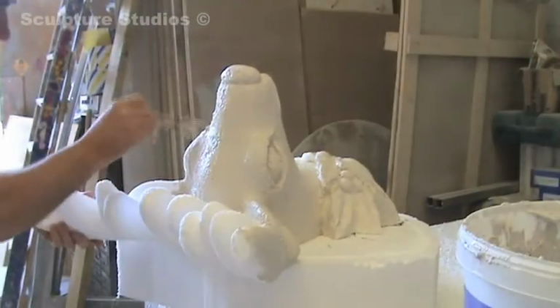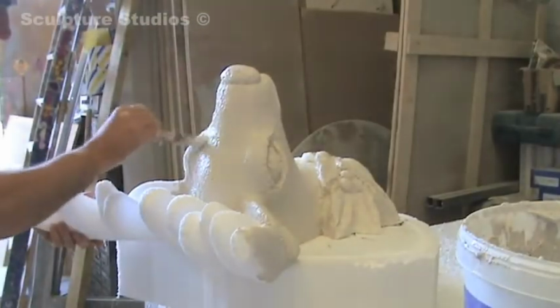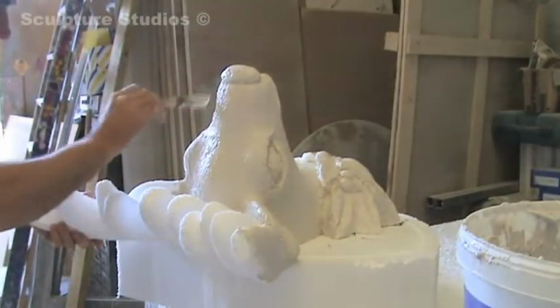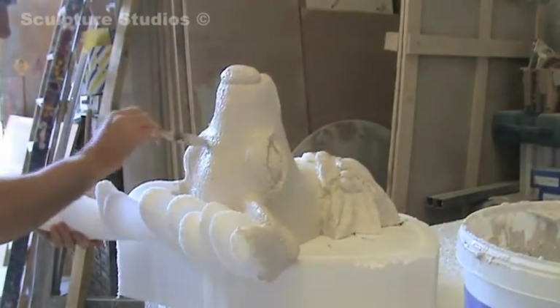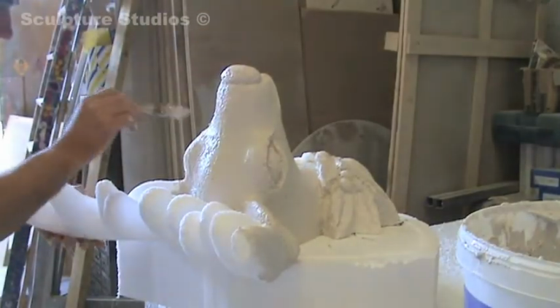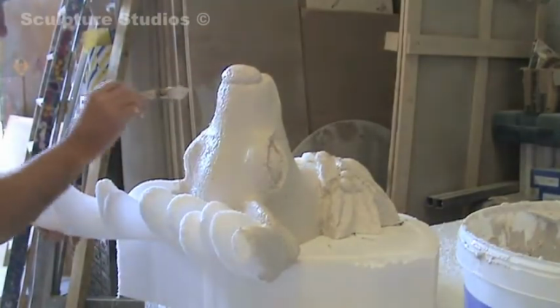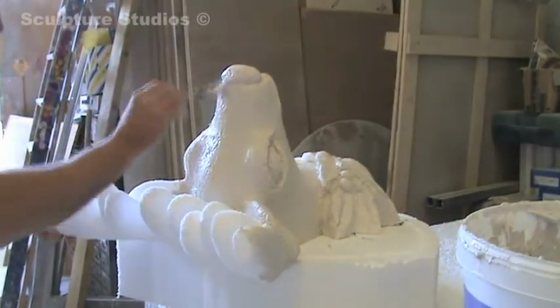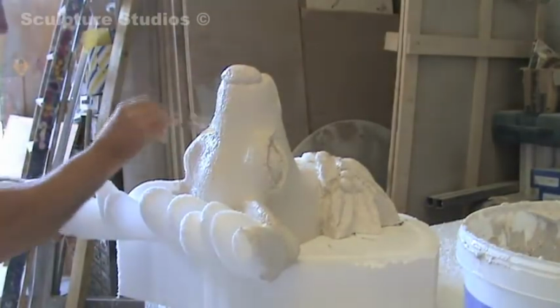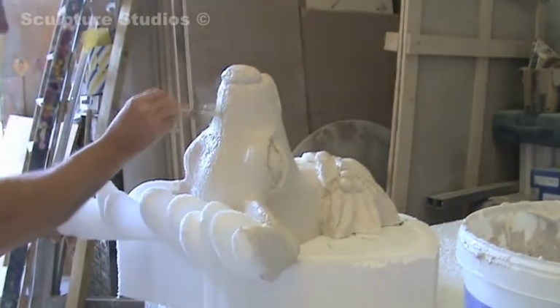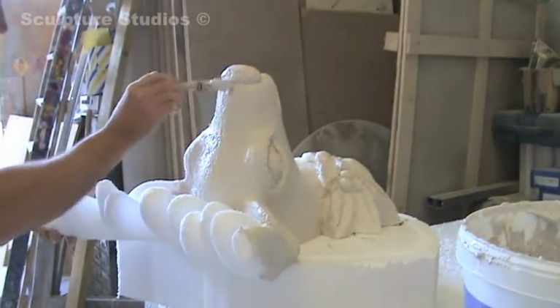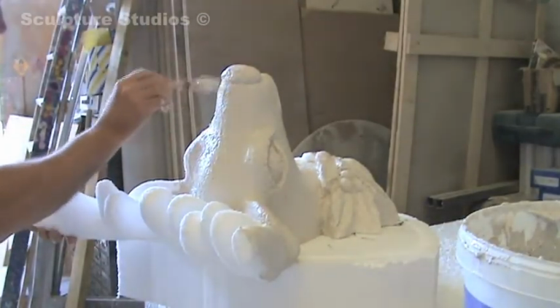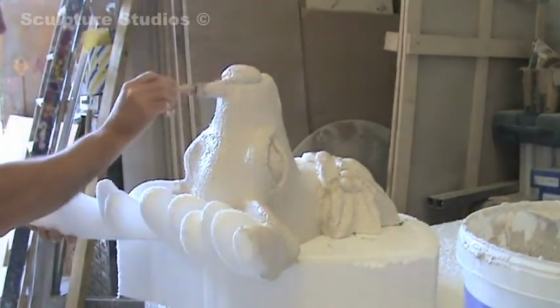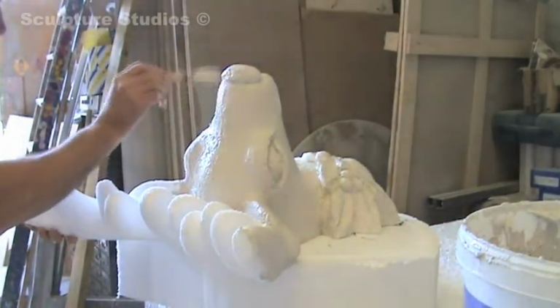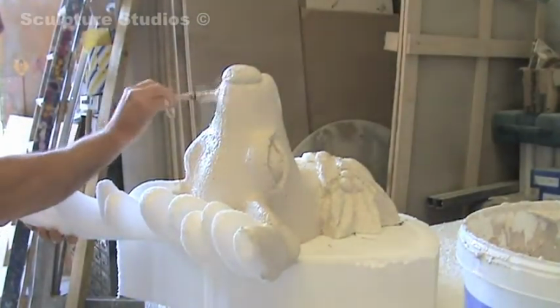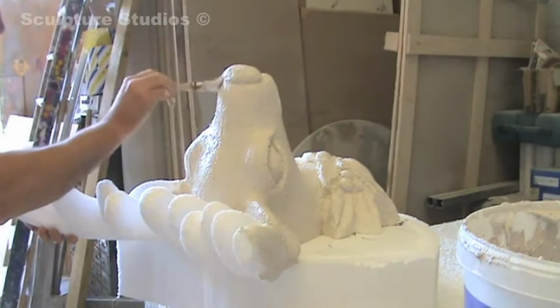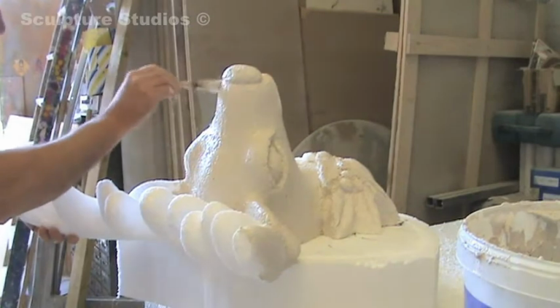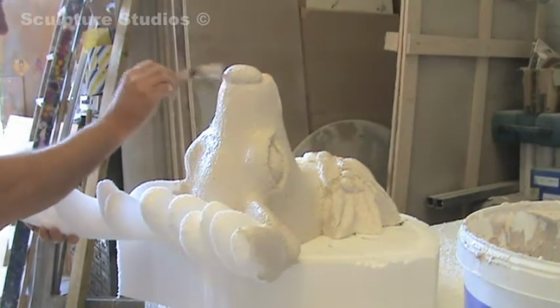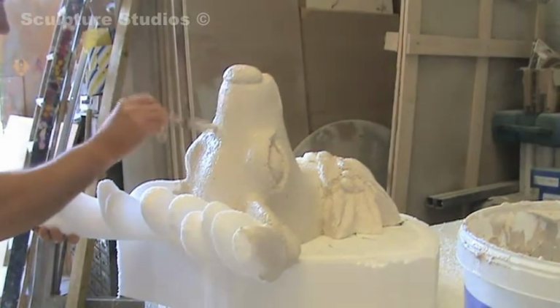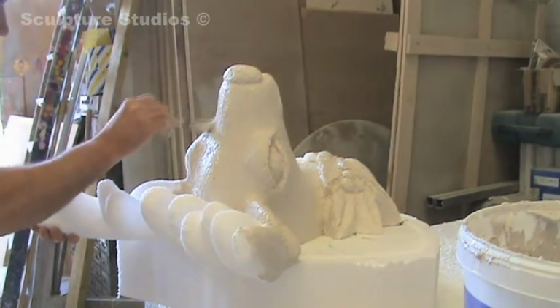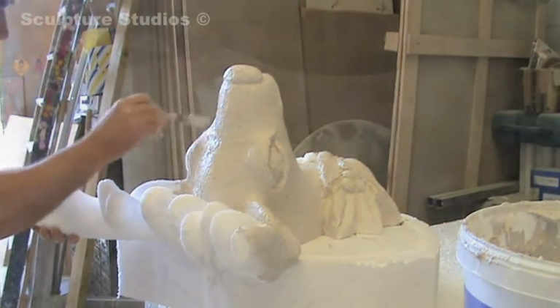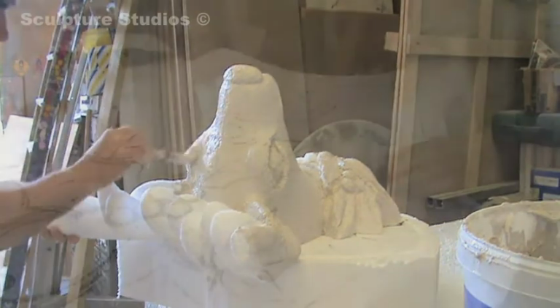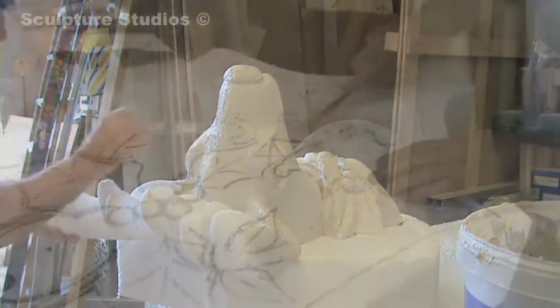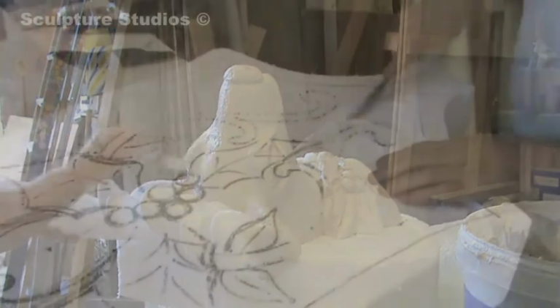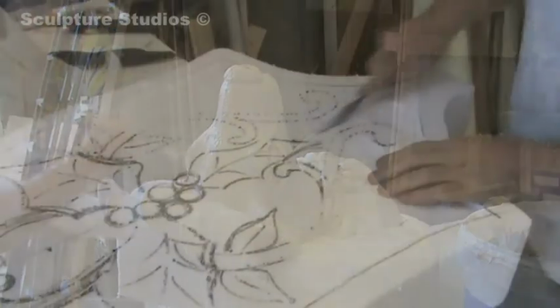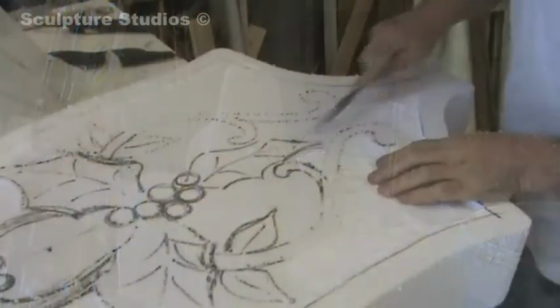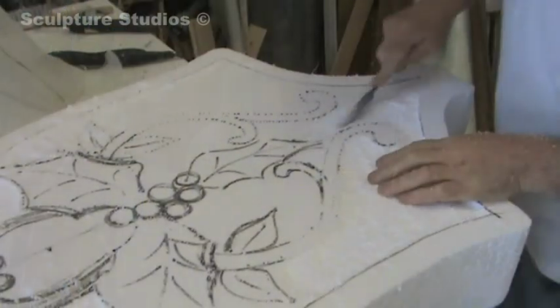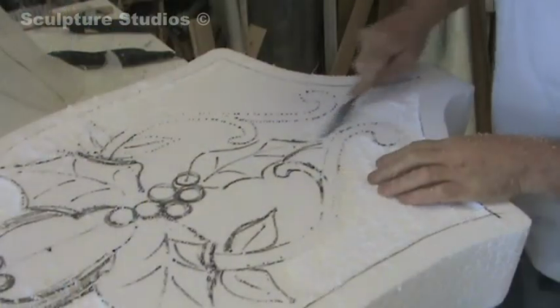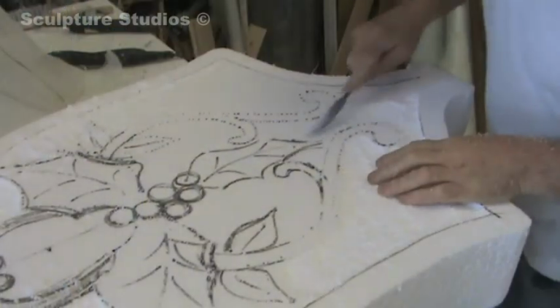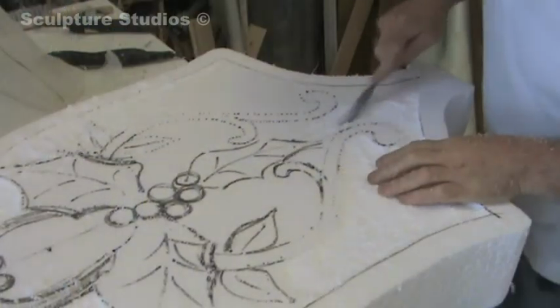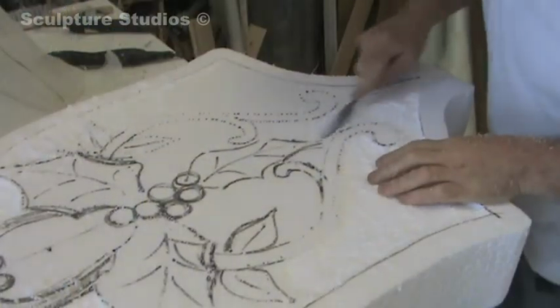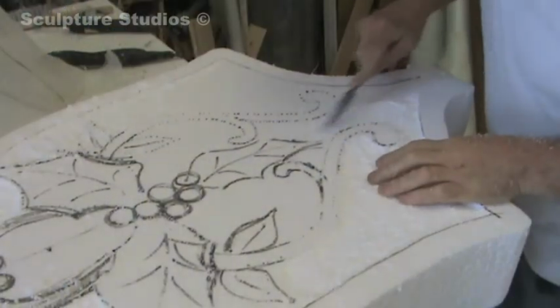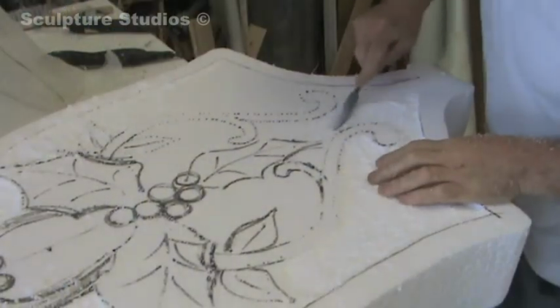At this stage of the project I'm happy with the carving of the polystyrene, so I'm now getting on to the work of filling it and making sure it's good.